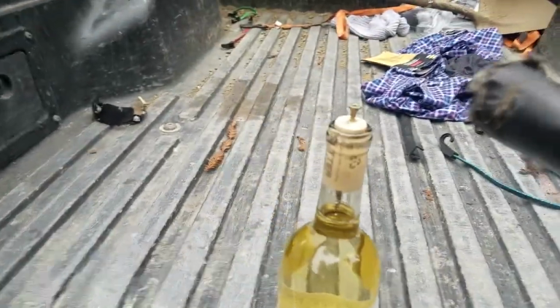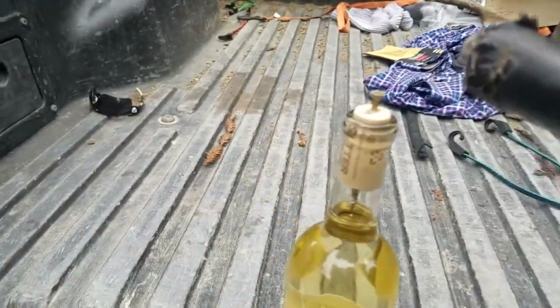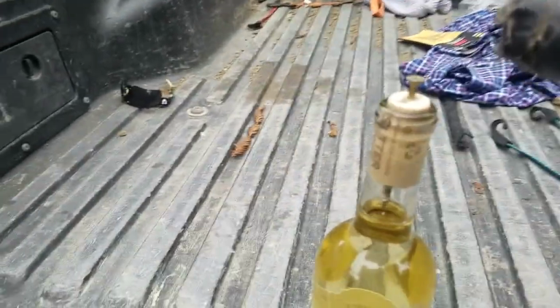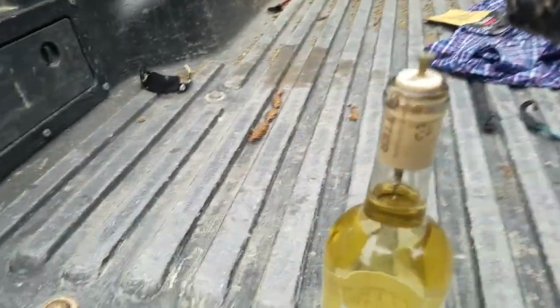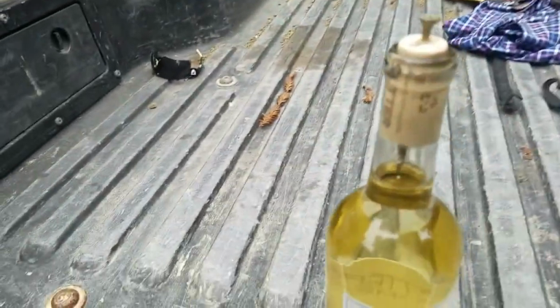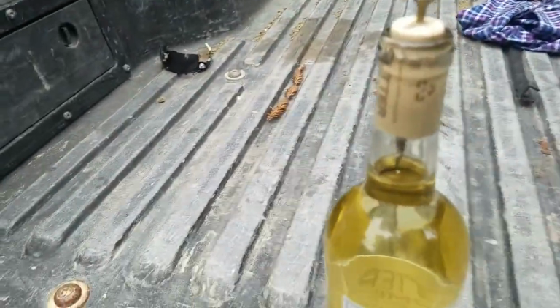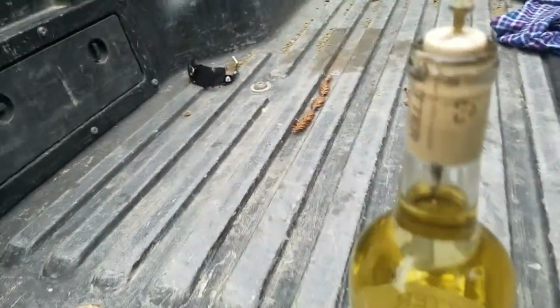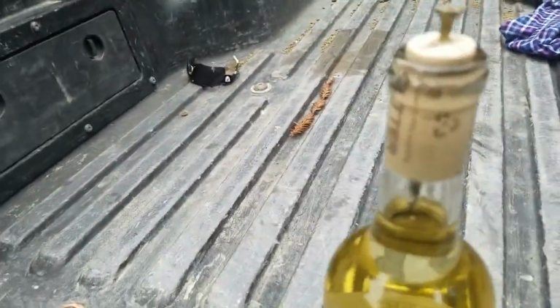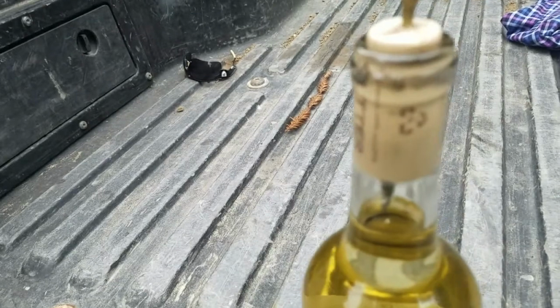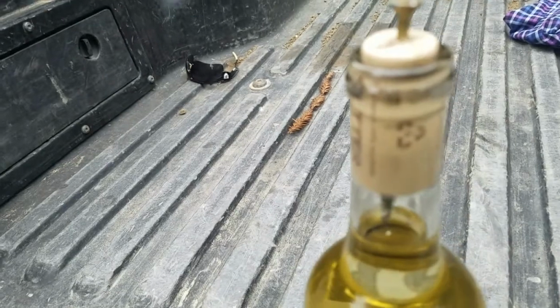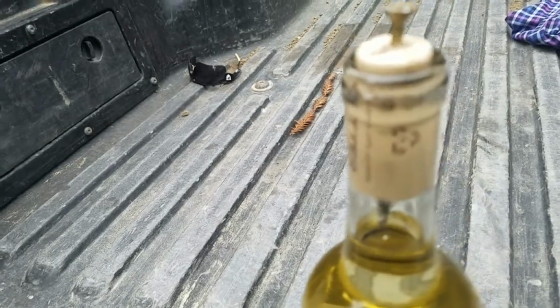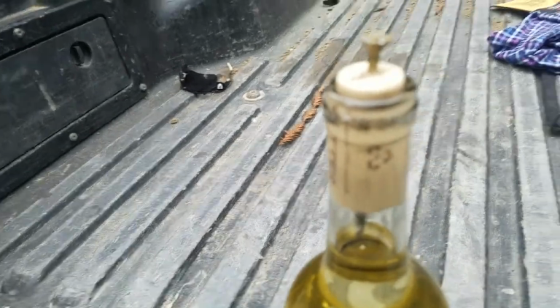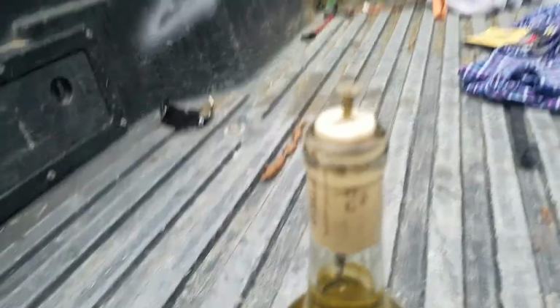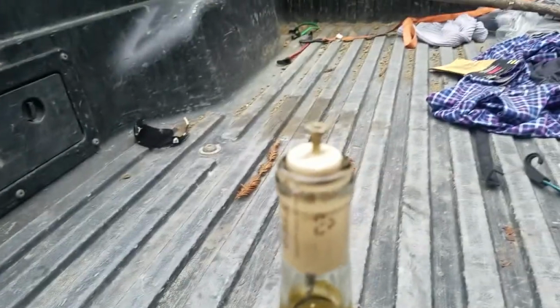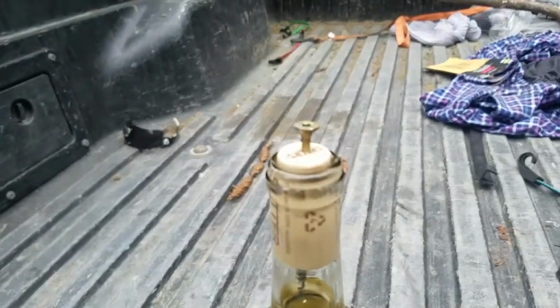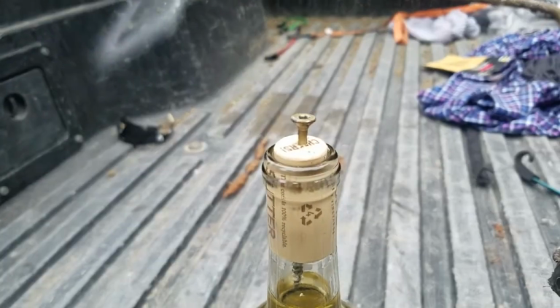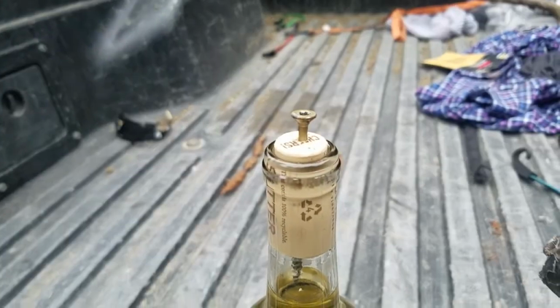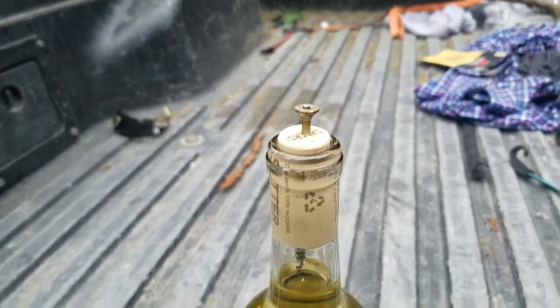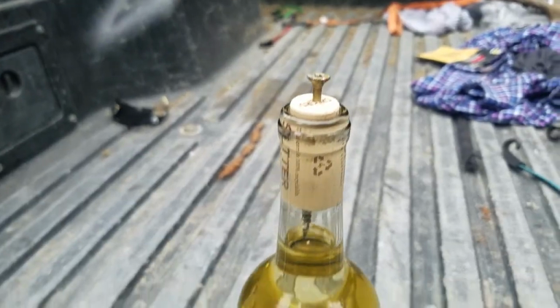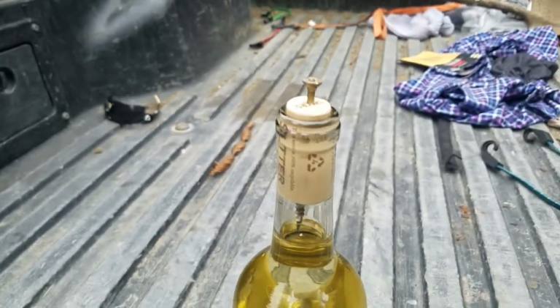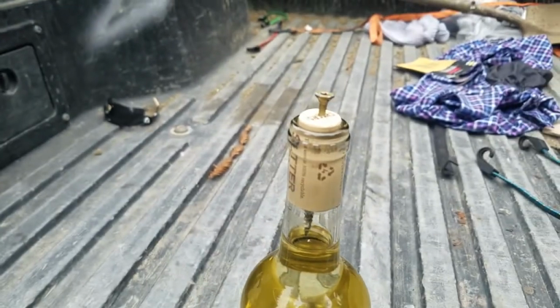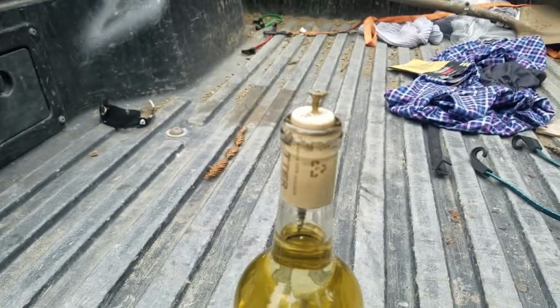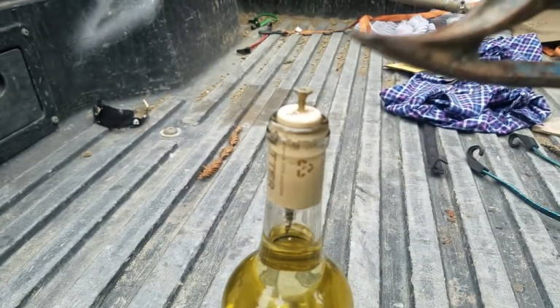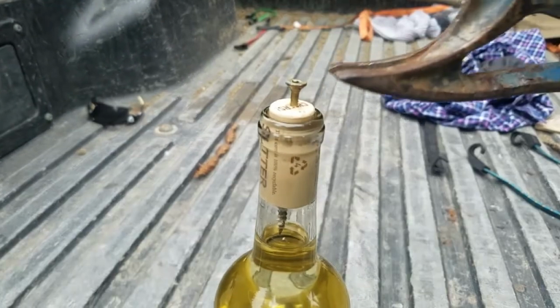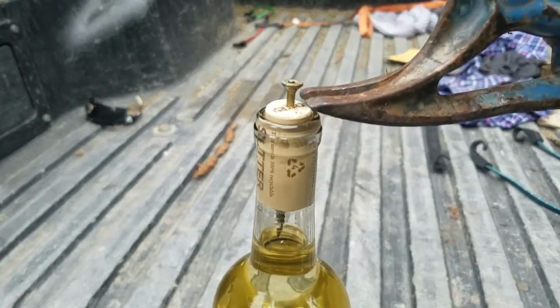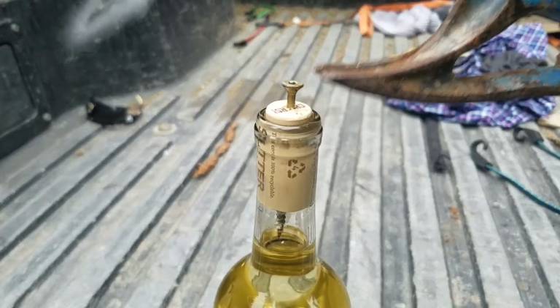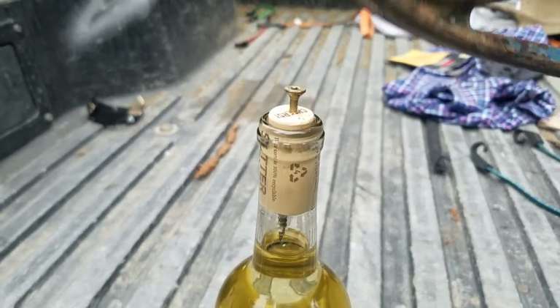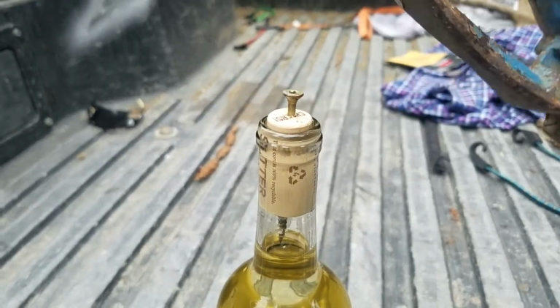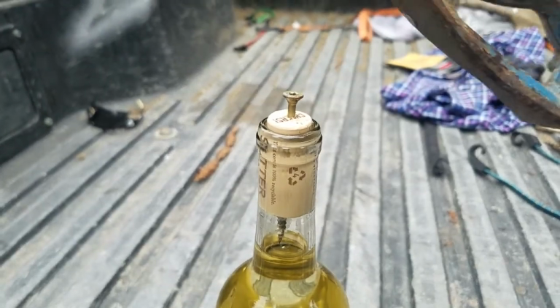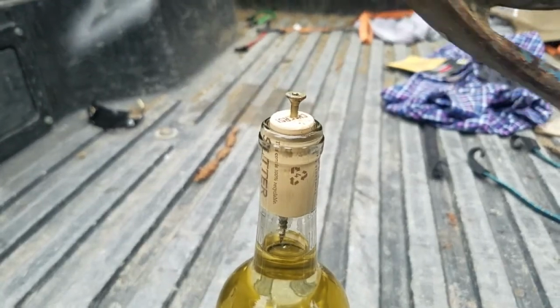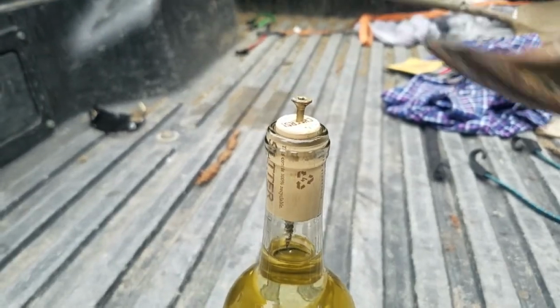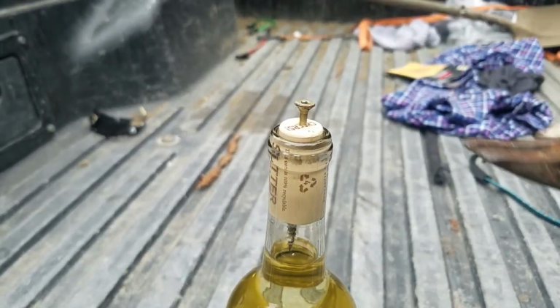Screw into the cork. Use the hammer. Pry it out.